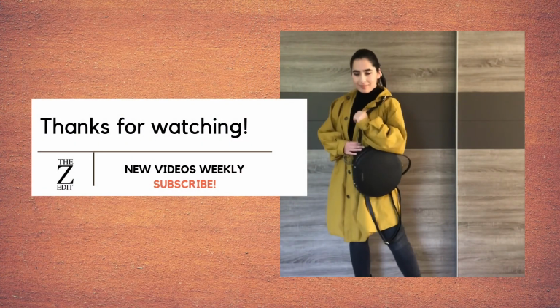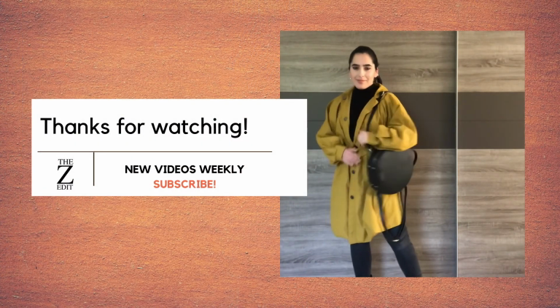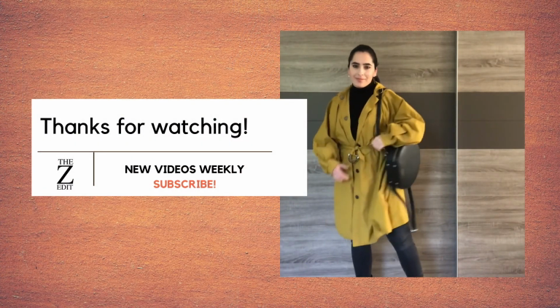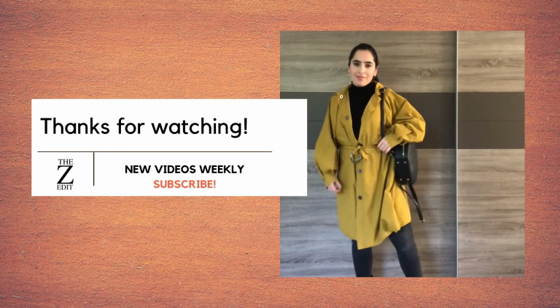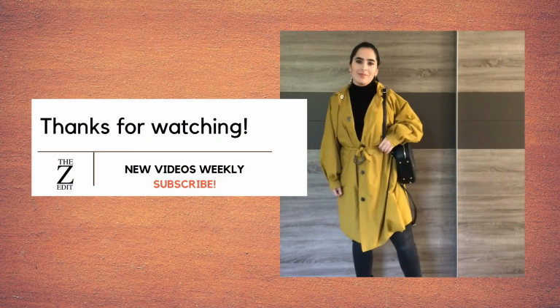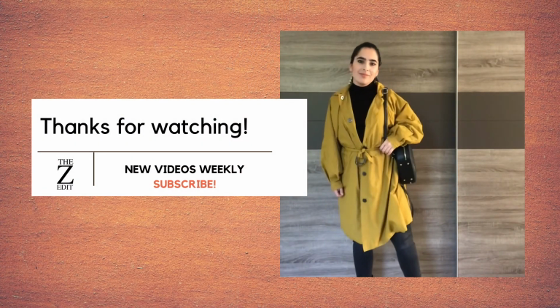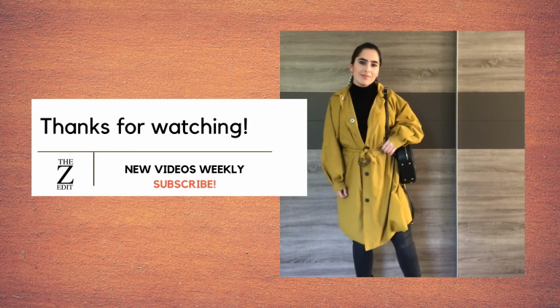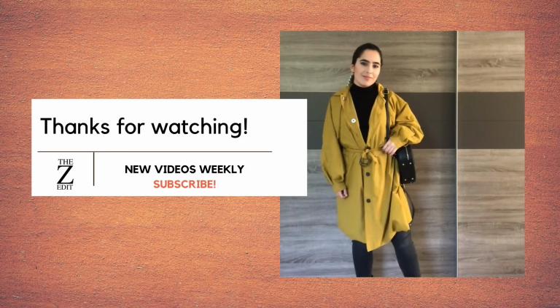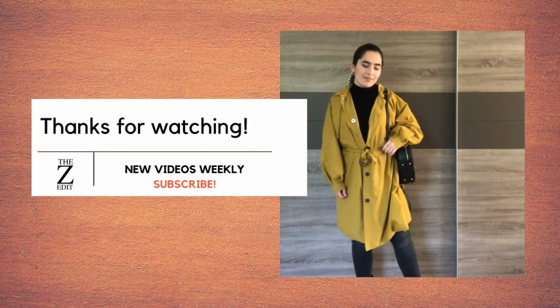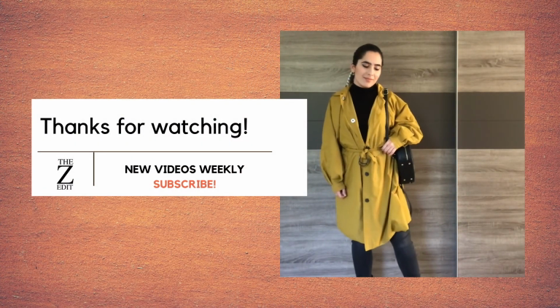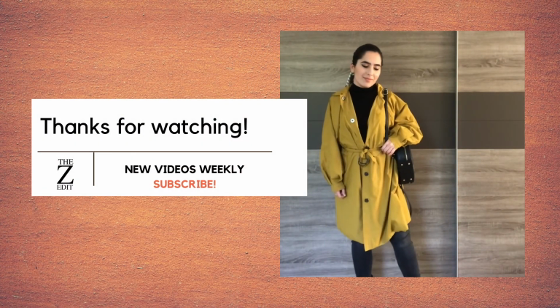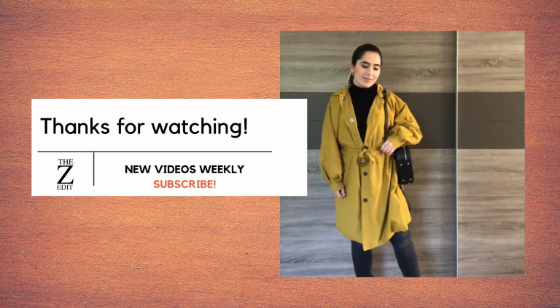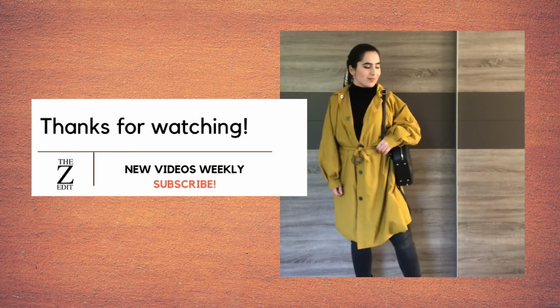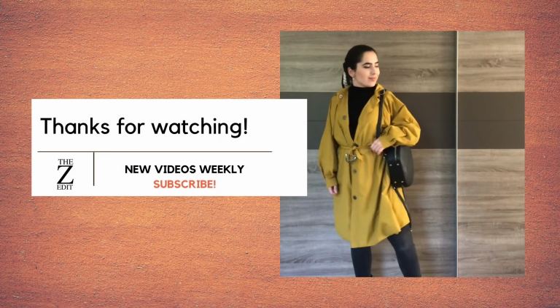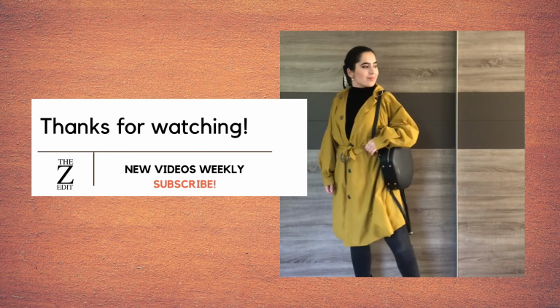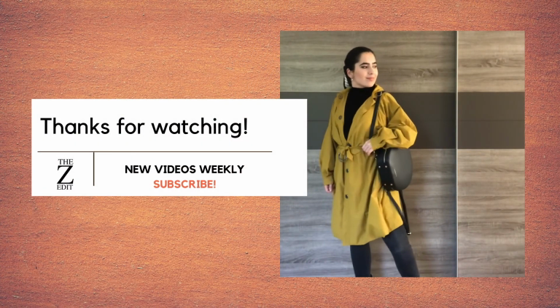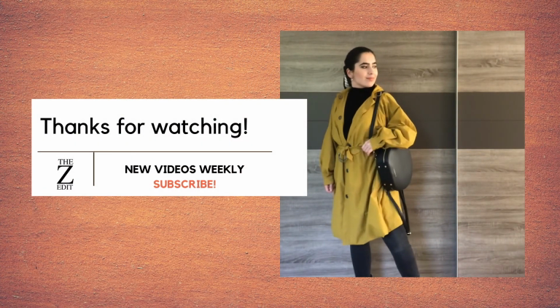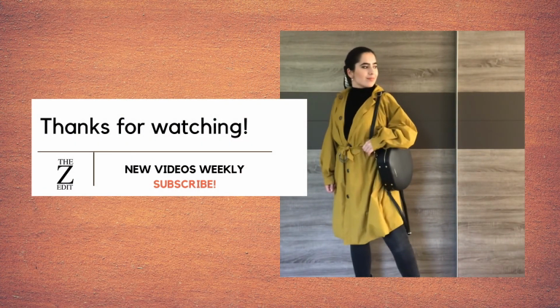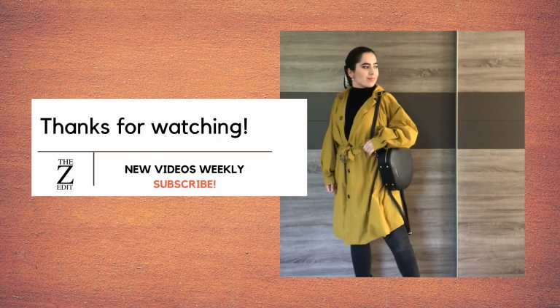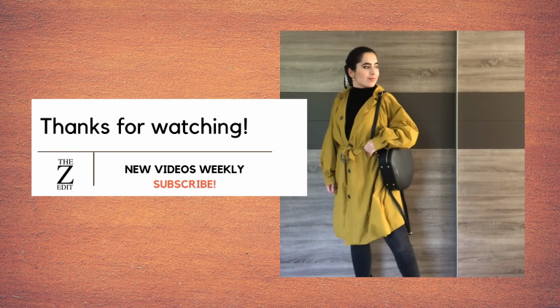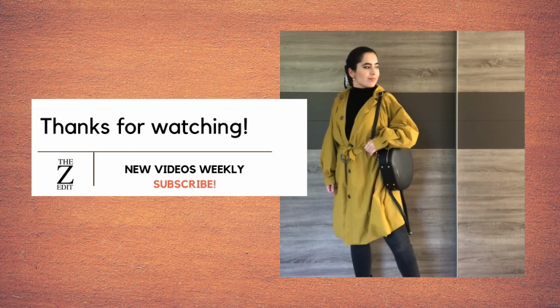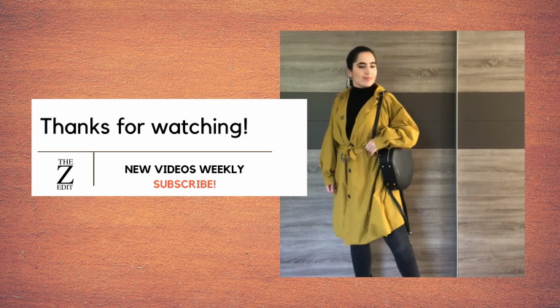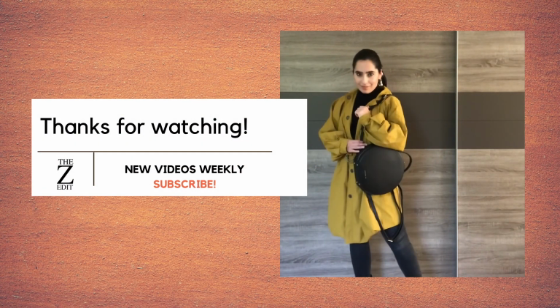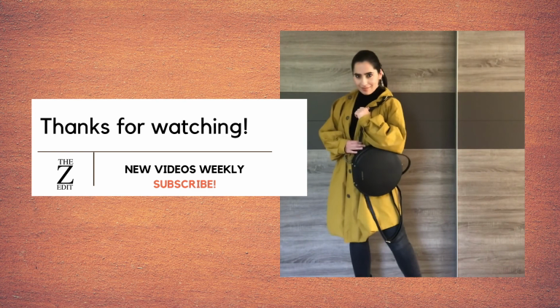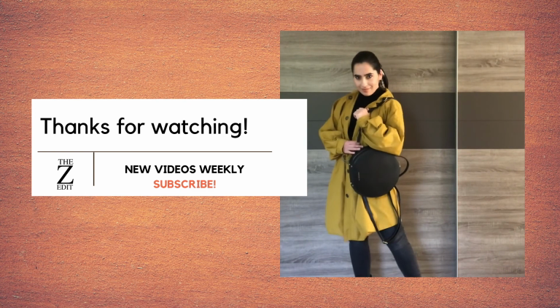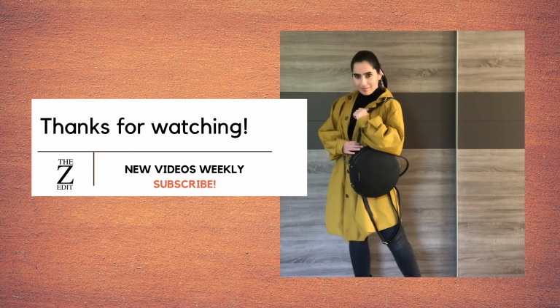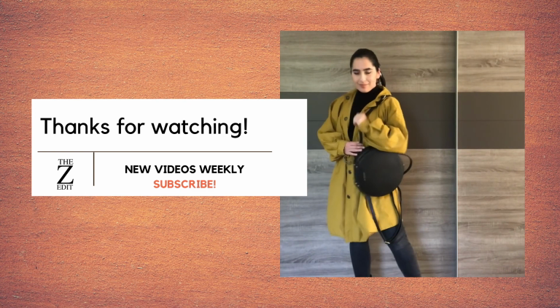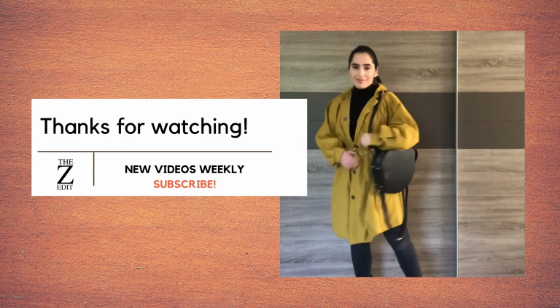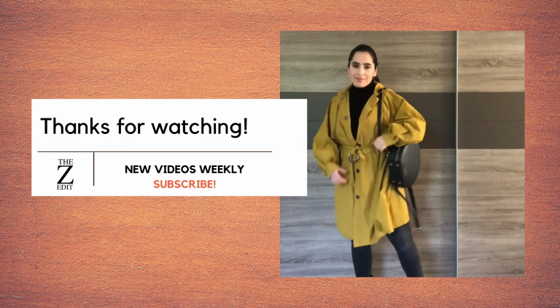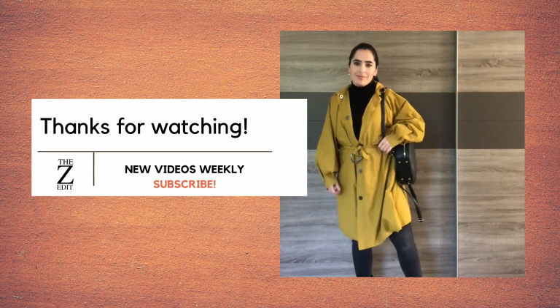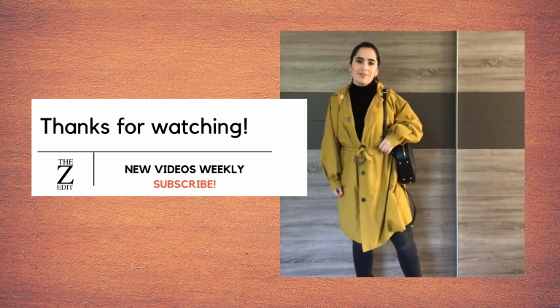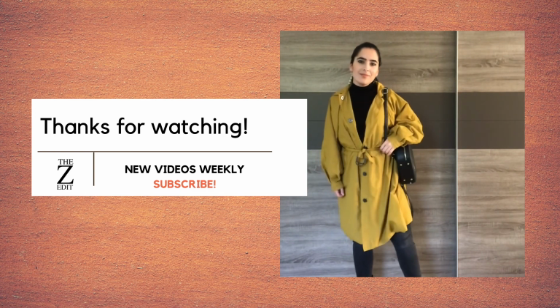That's everything for today. Let's catch up next week with more videos. Thanks for watching. Bye!